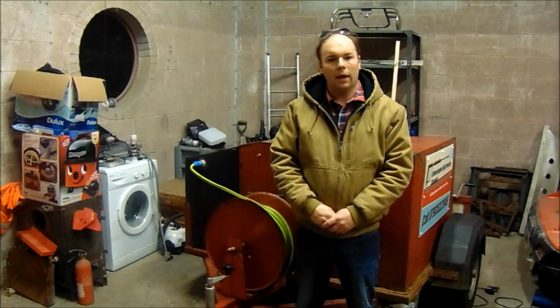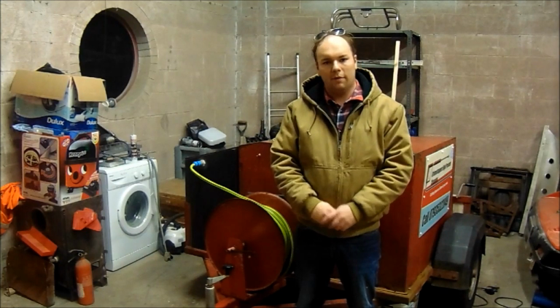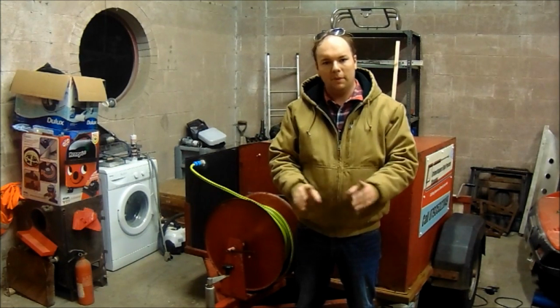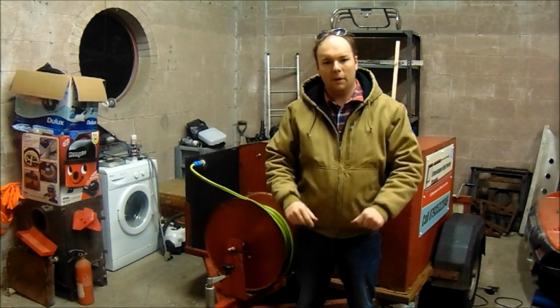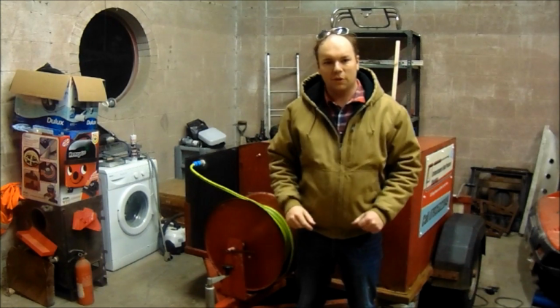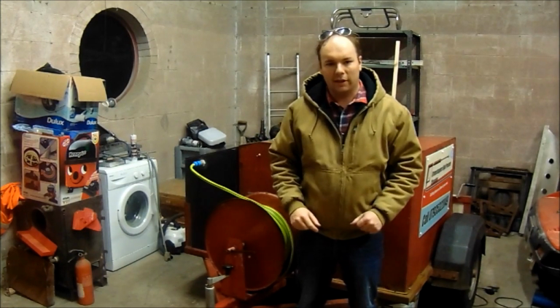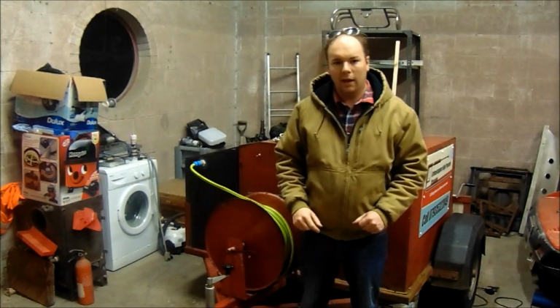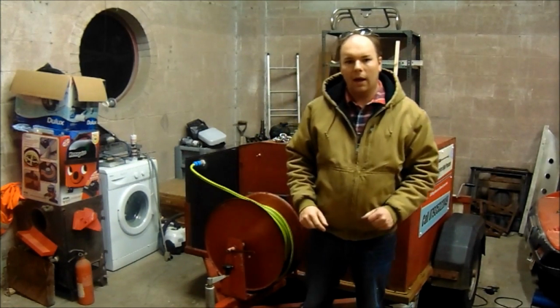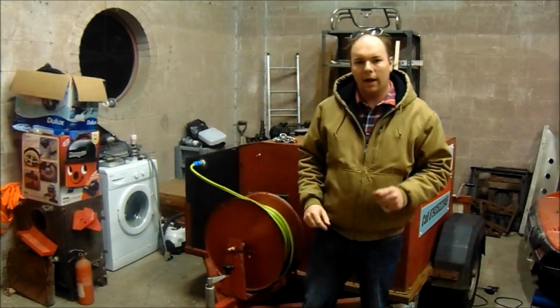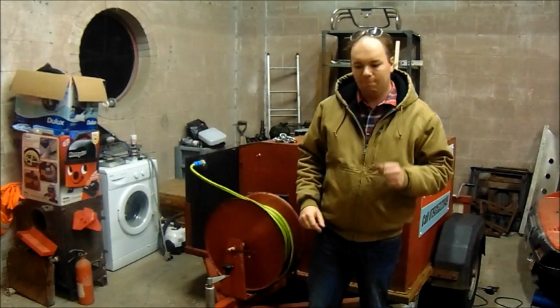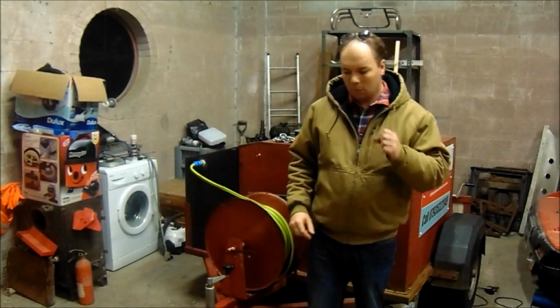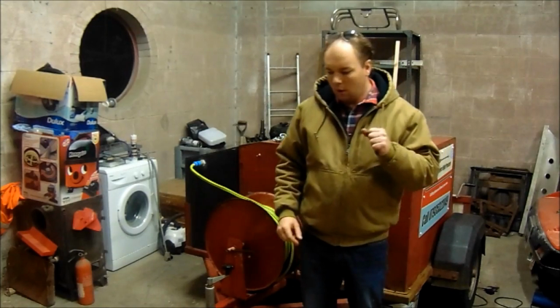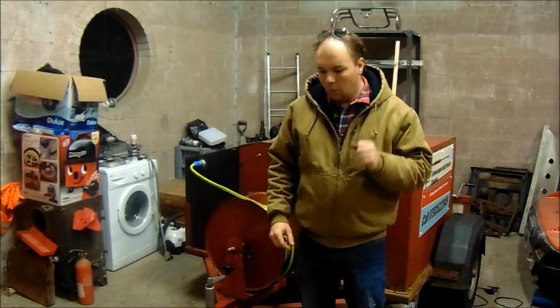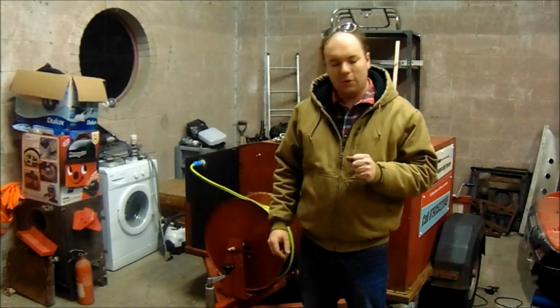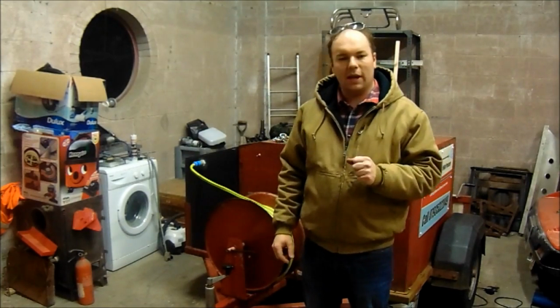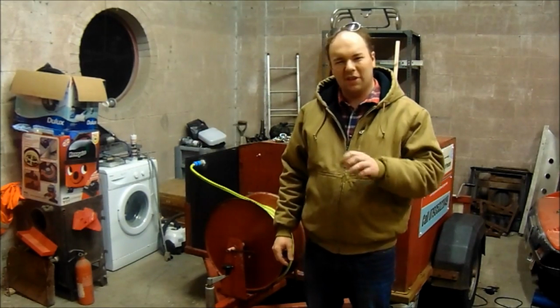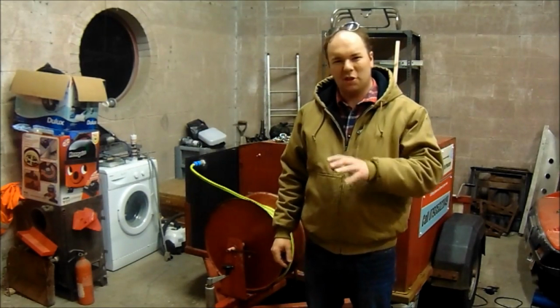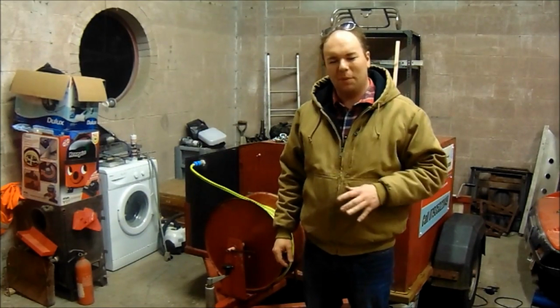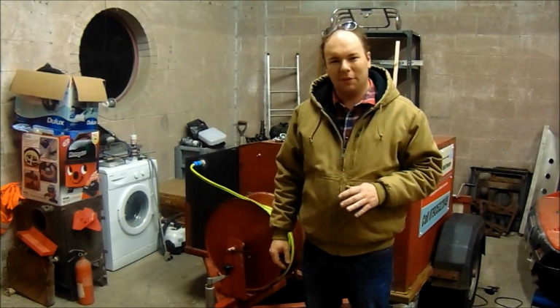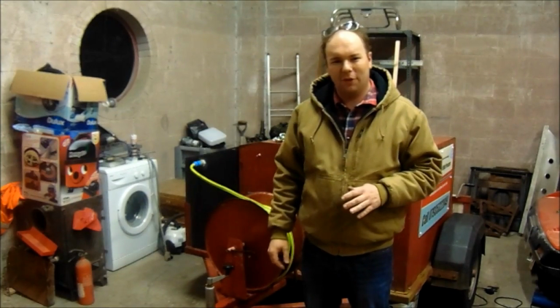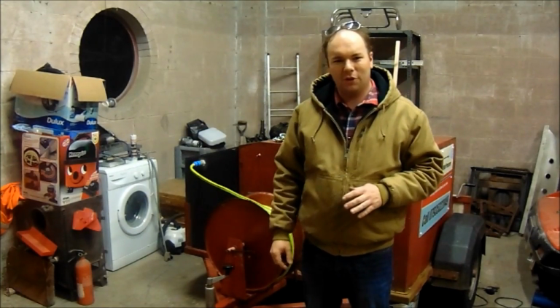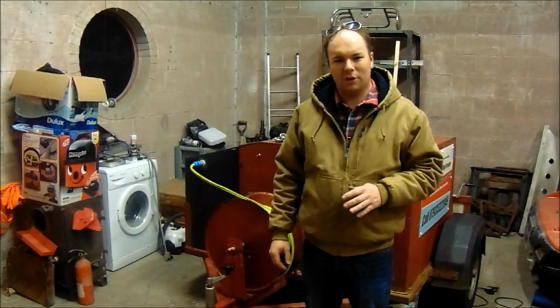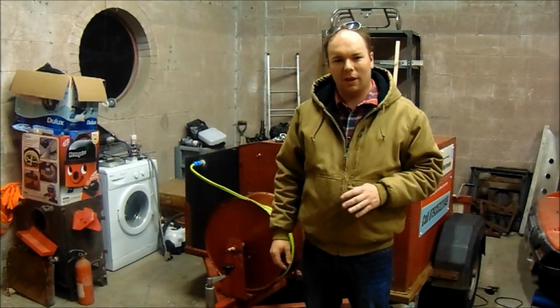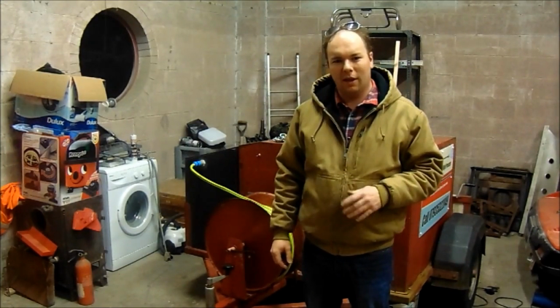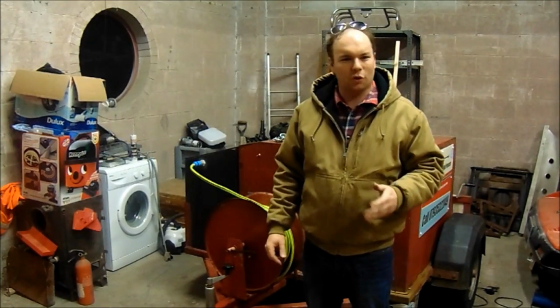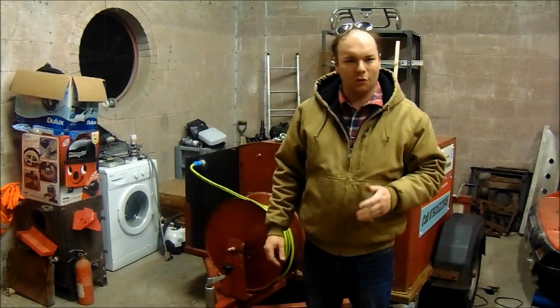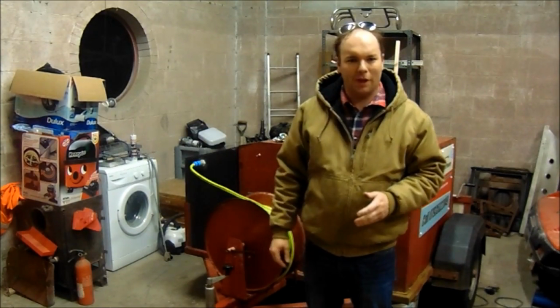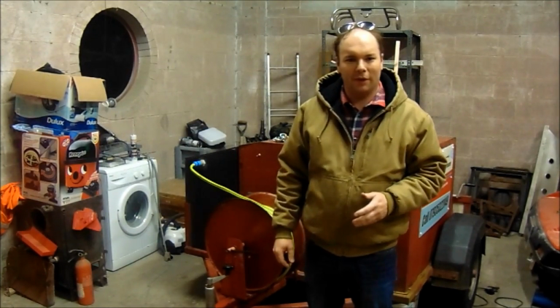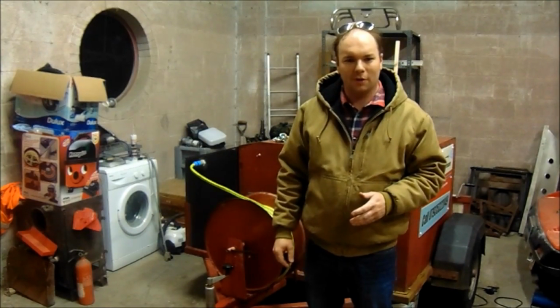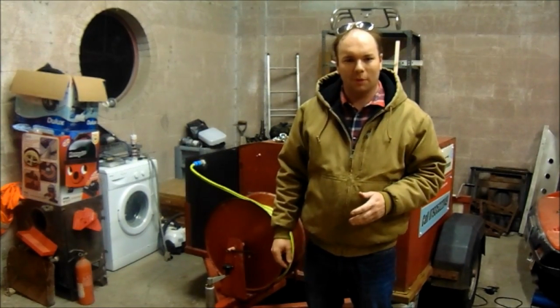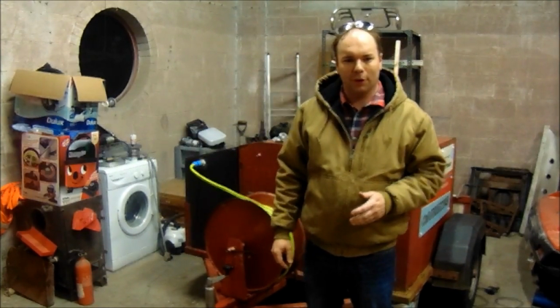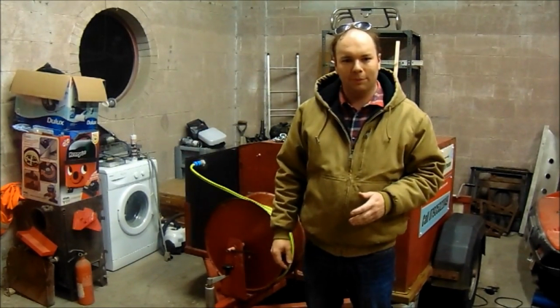Hello everybody, welcome to the channel. What we're doing today — this is actually going to be one of the first instructional type videos I'm going to put on.